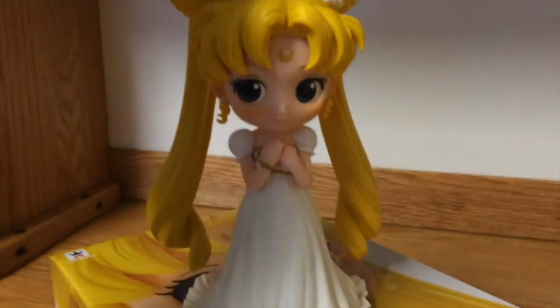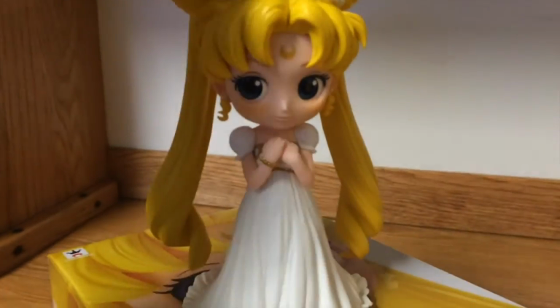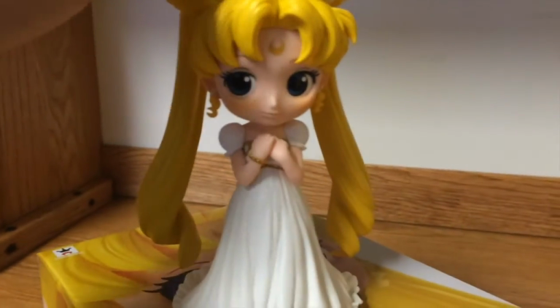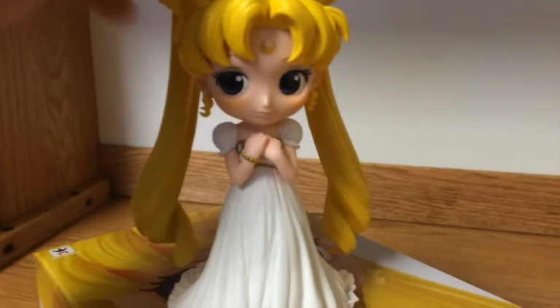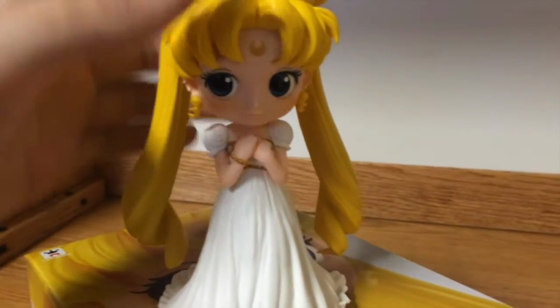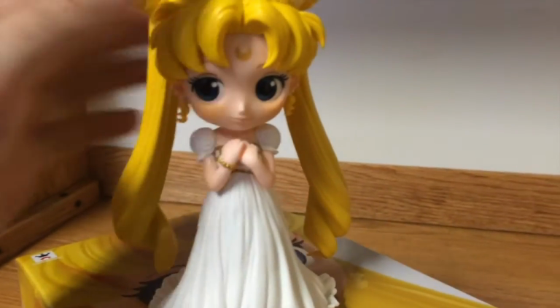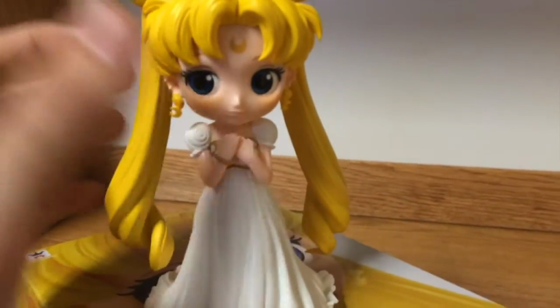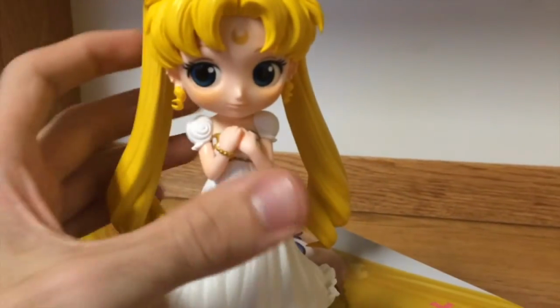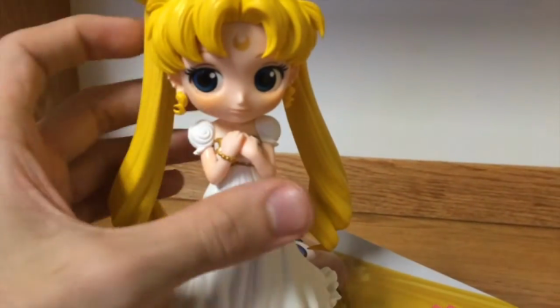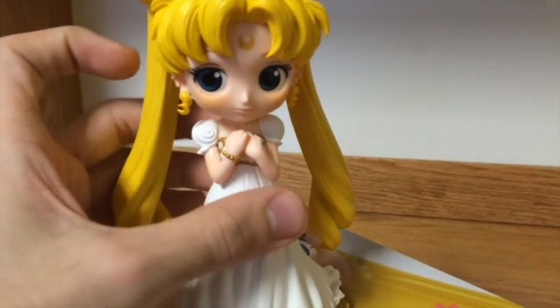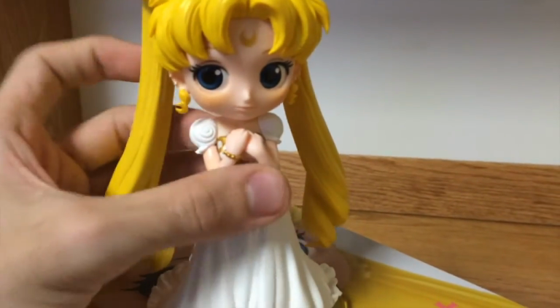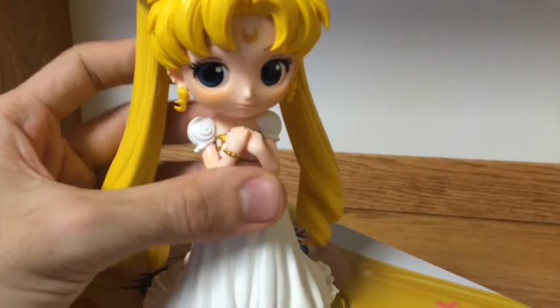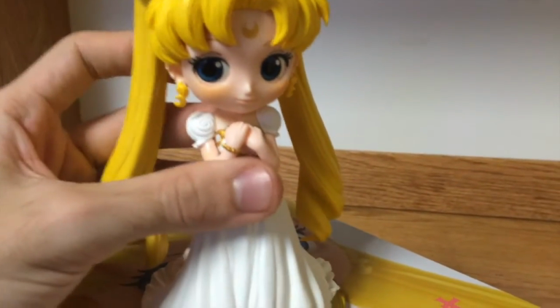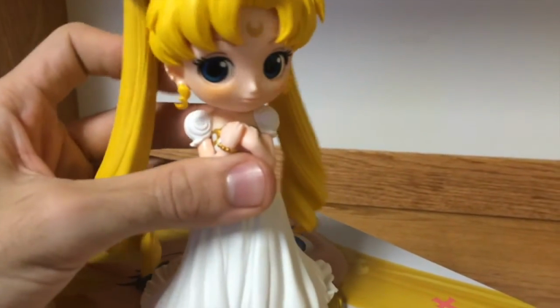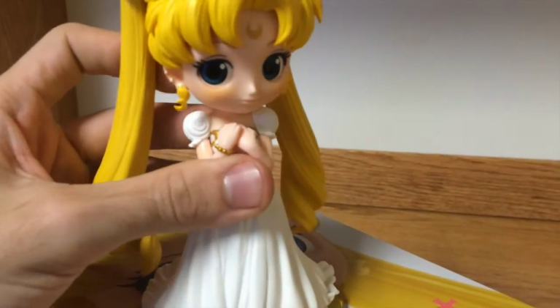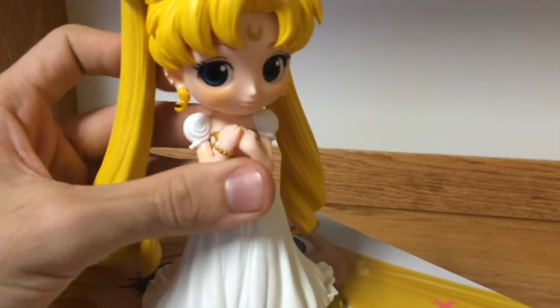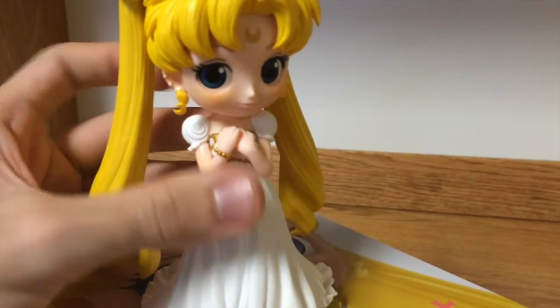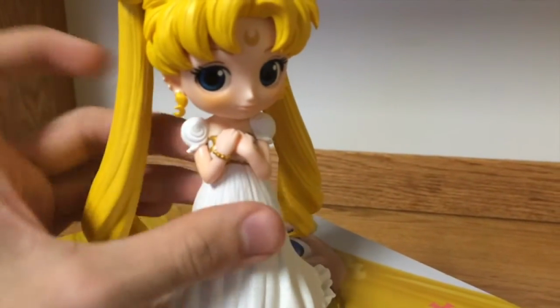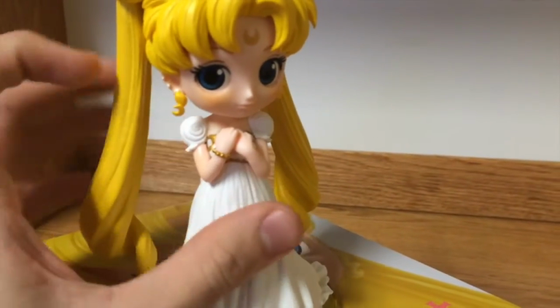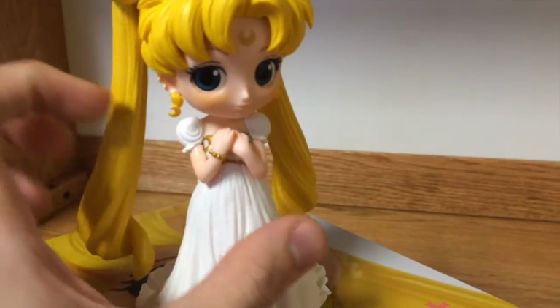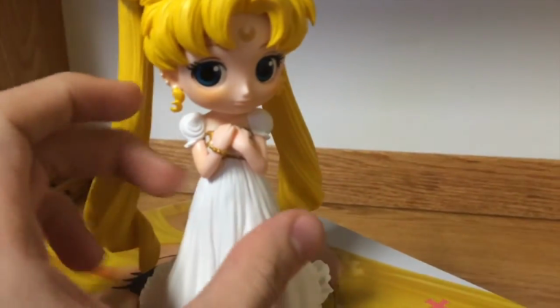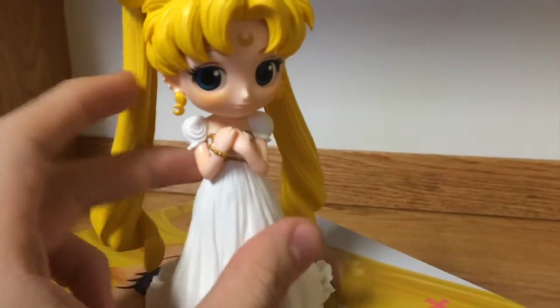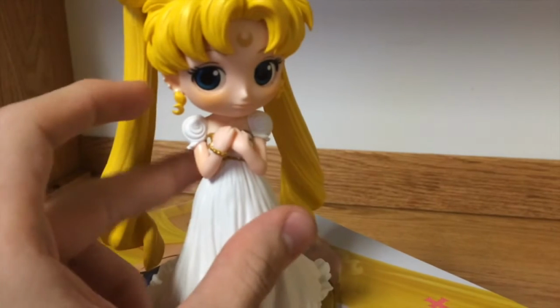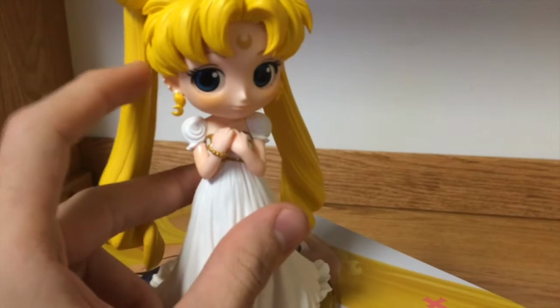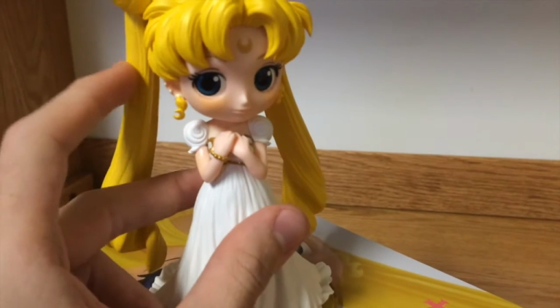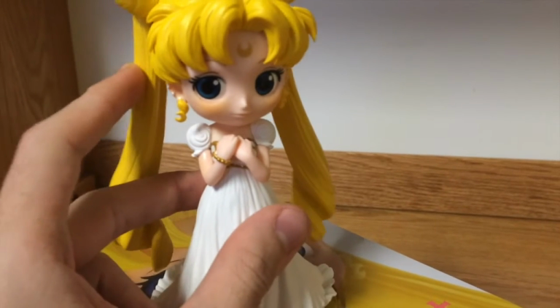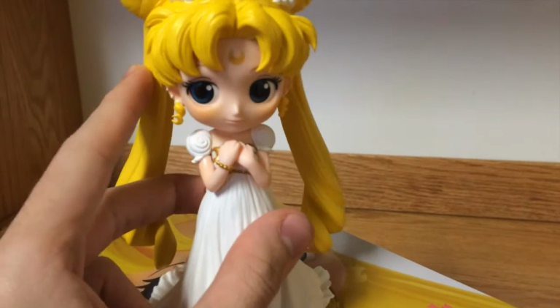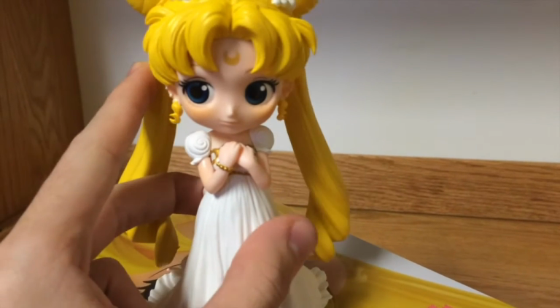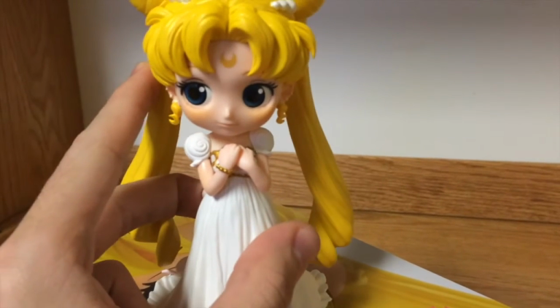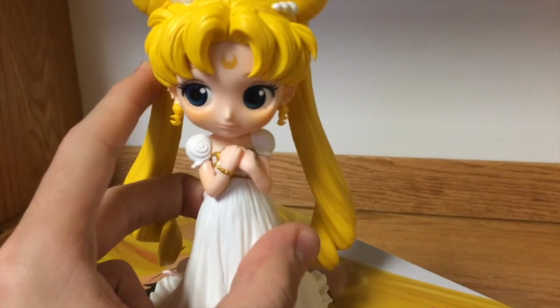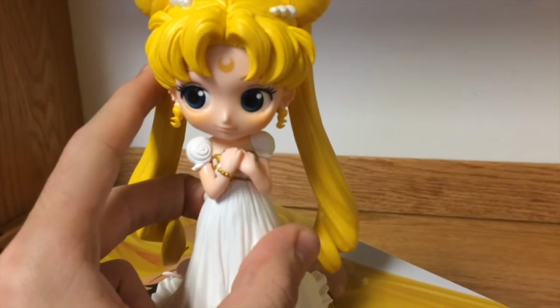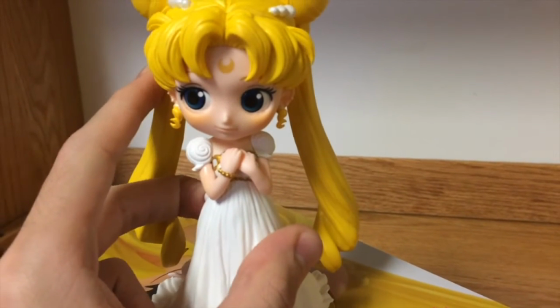Also, her head moves around, so you can put it in different positions if you don't like the original.